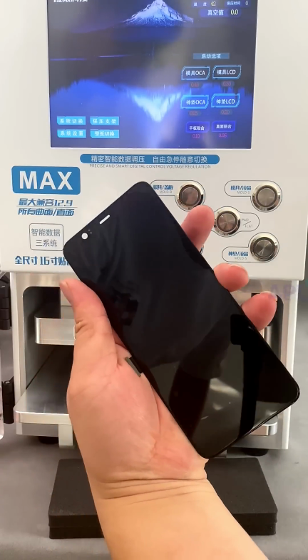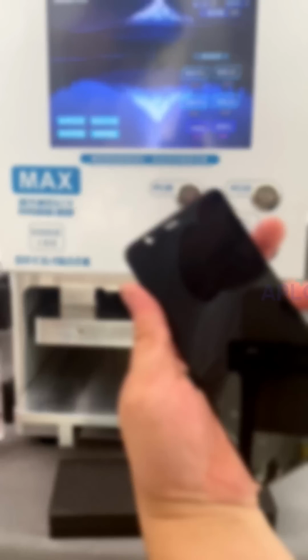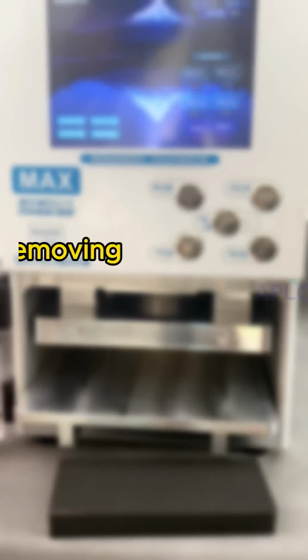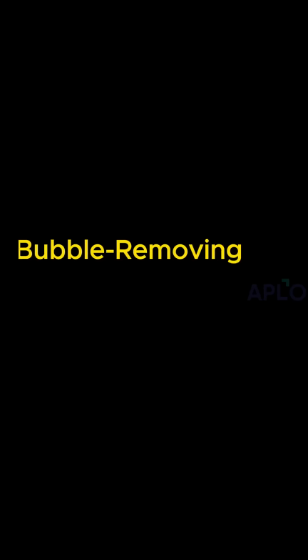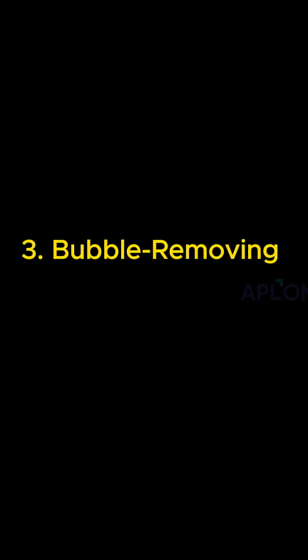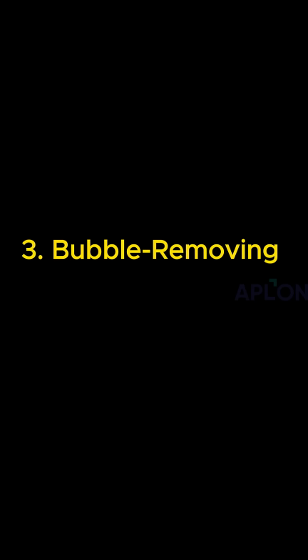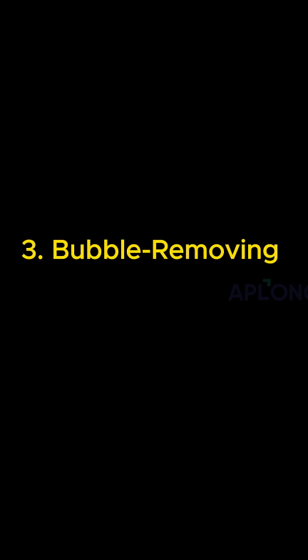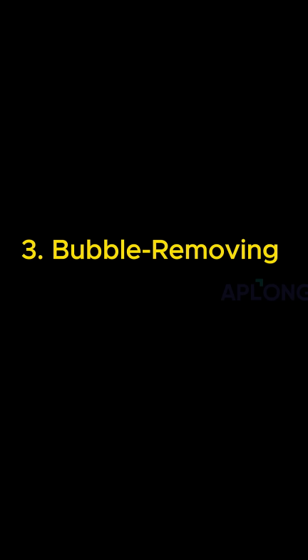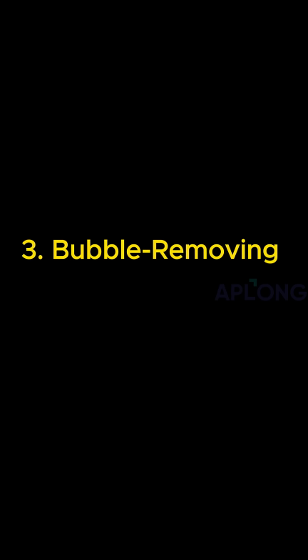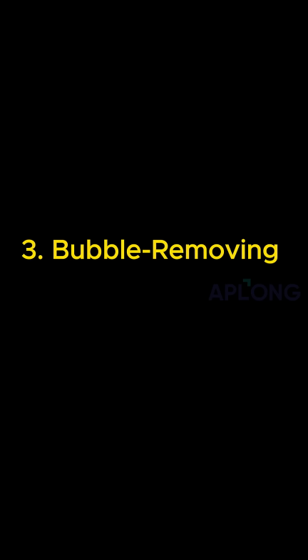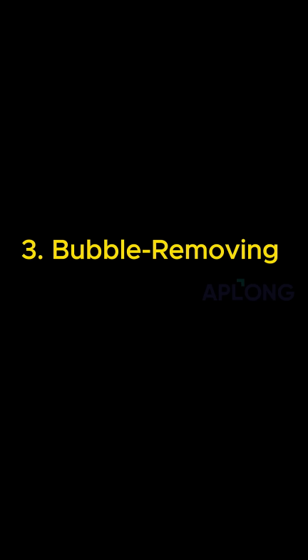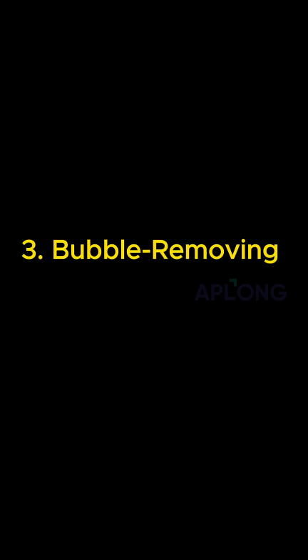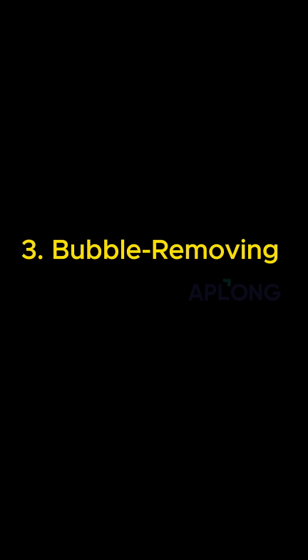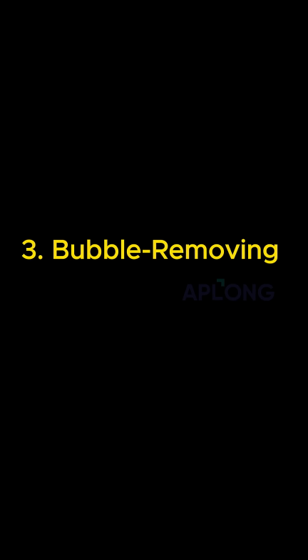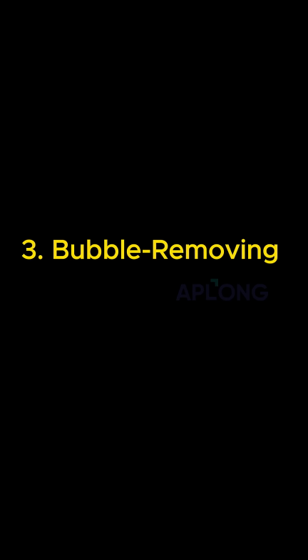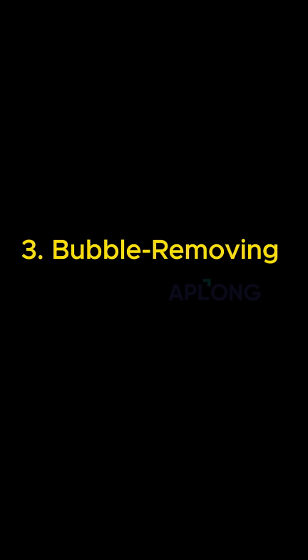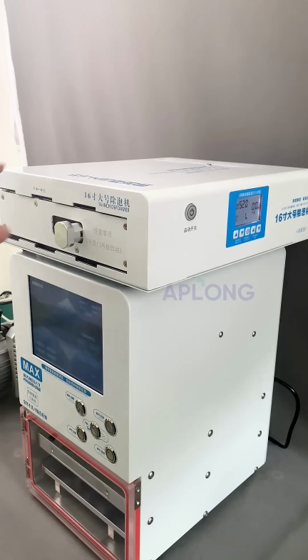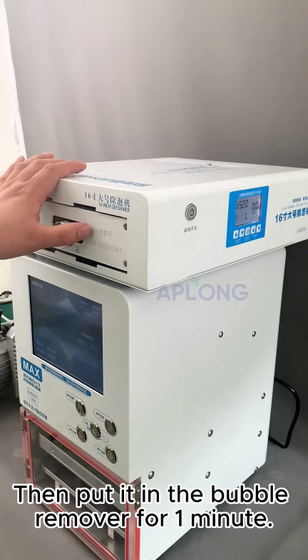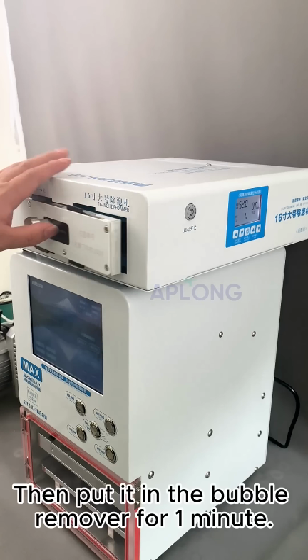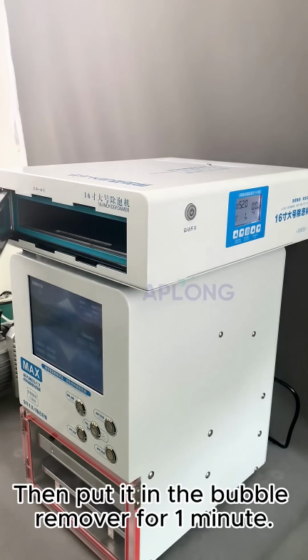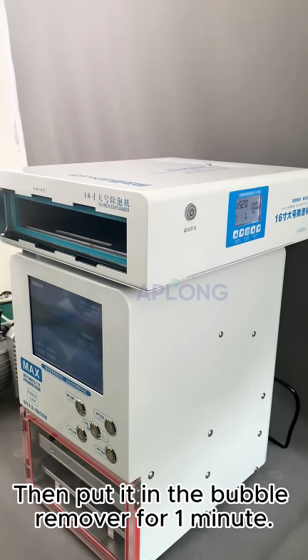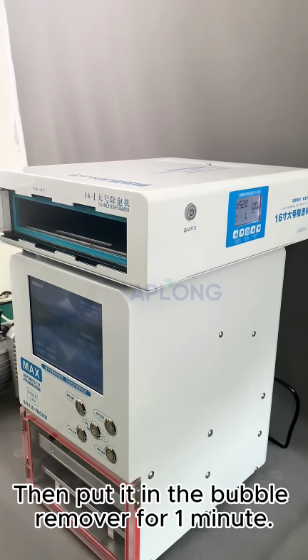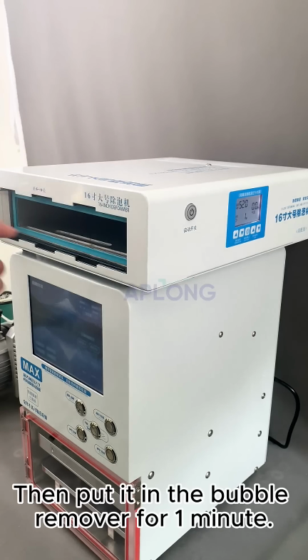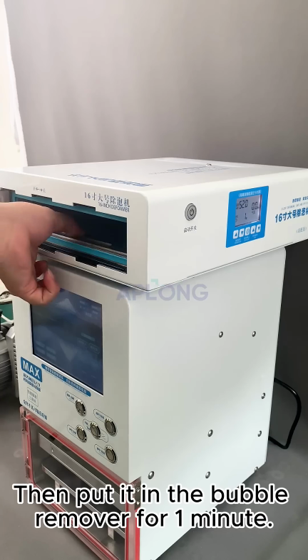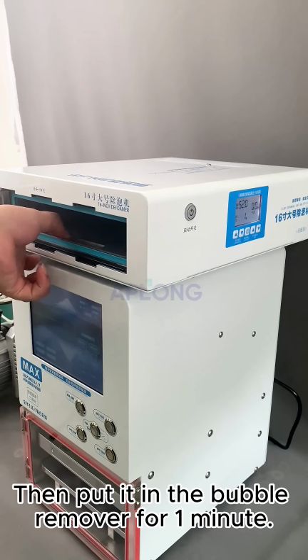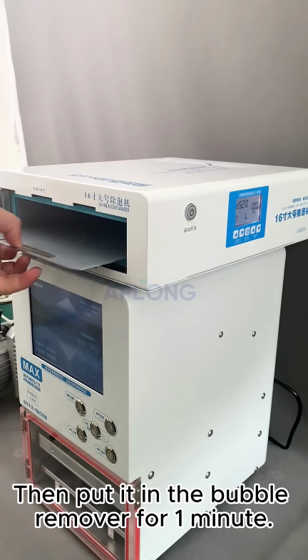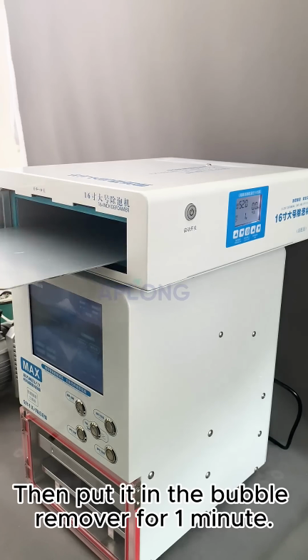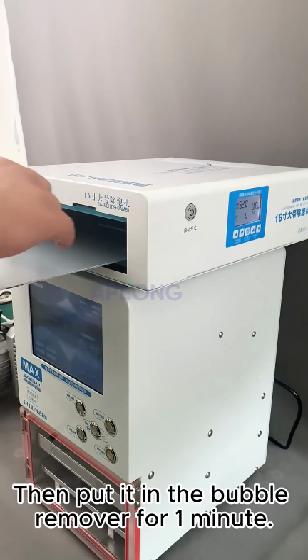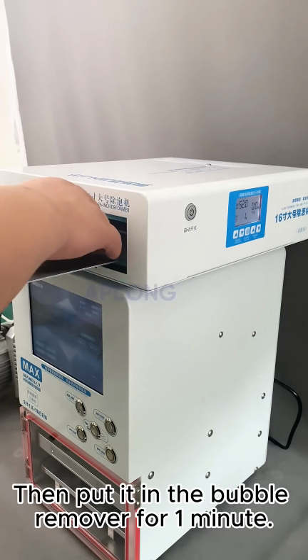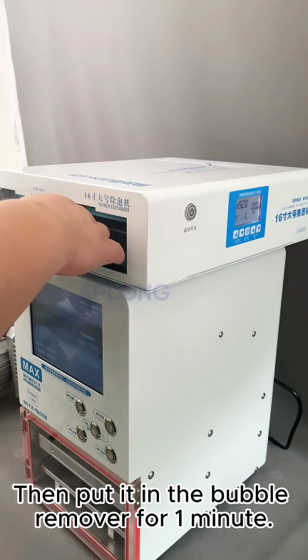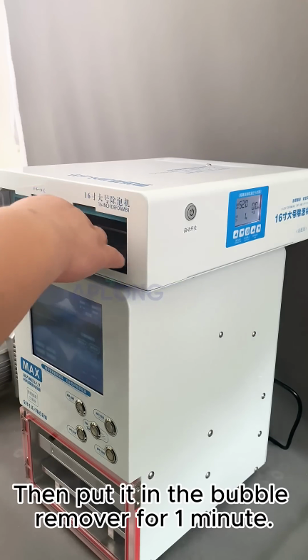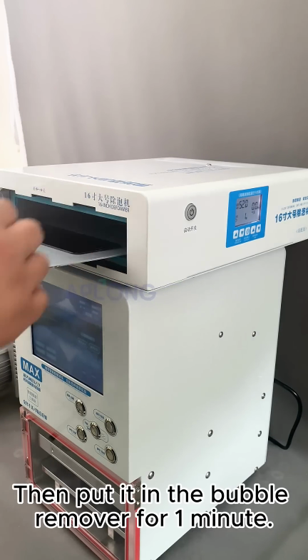Step 3: Bubble Removing. Then put it in the bubble remover for 1 minute.